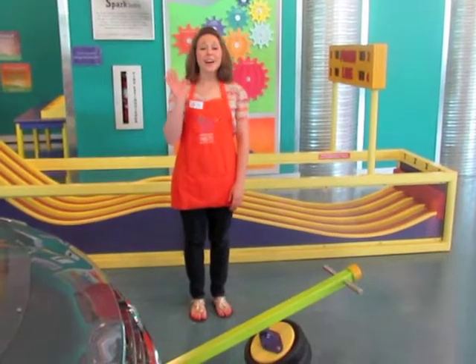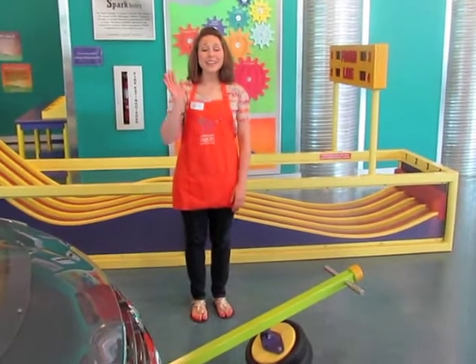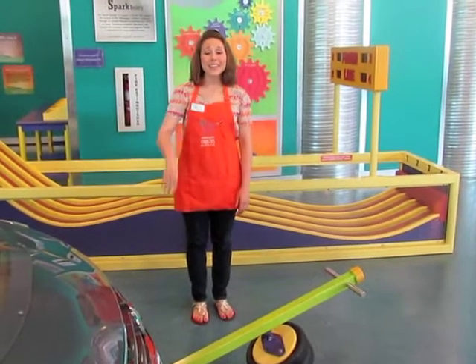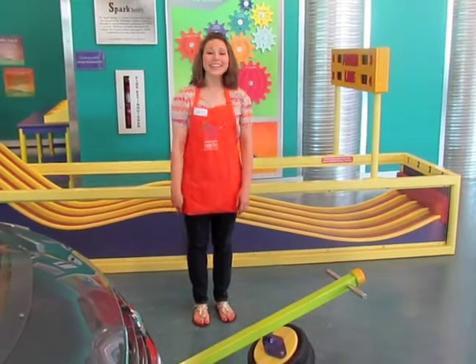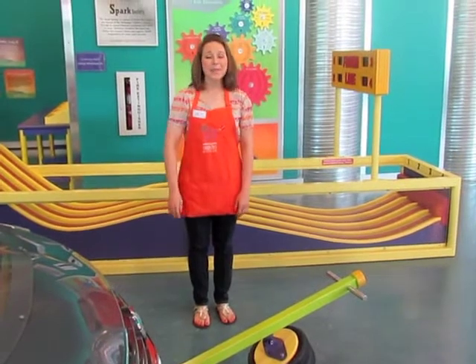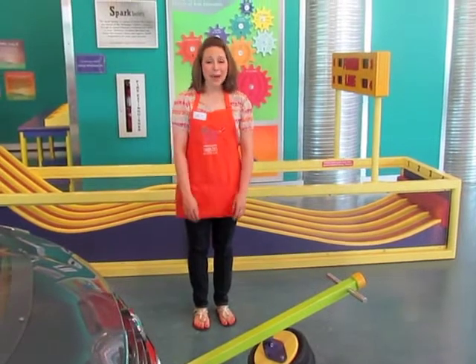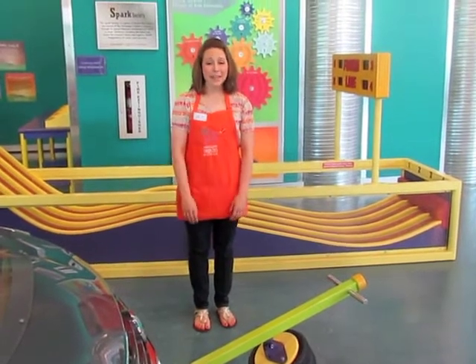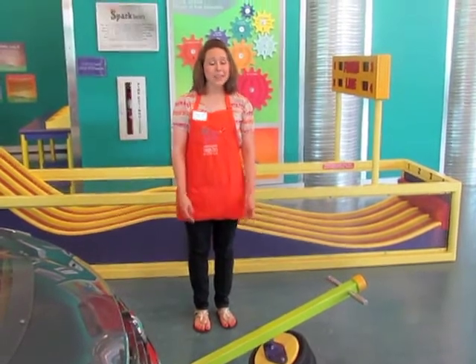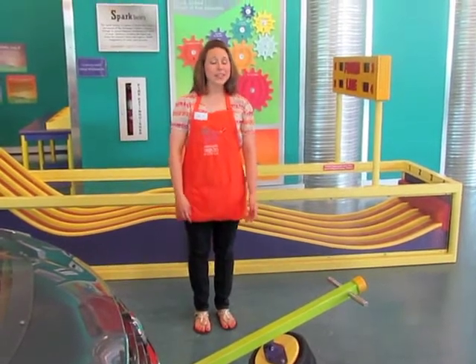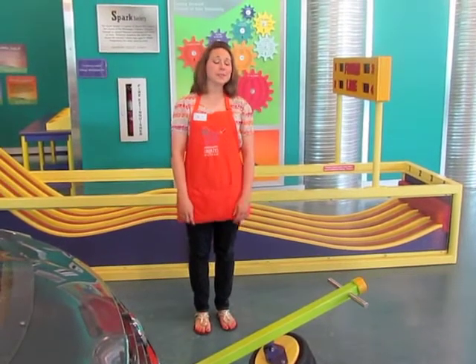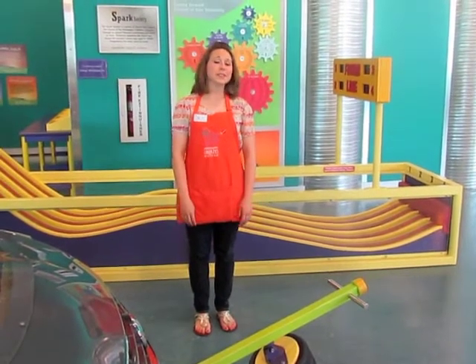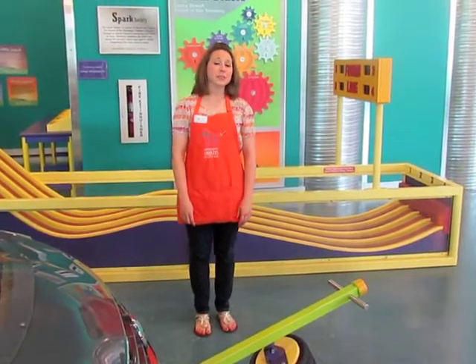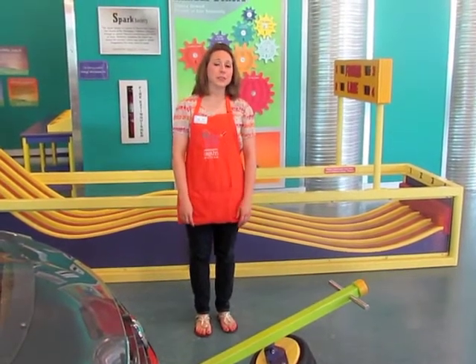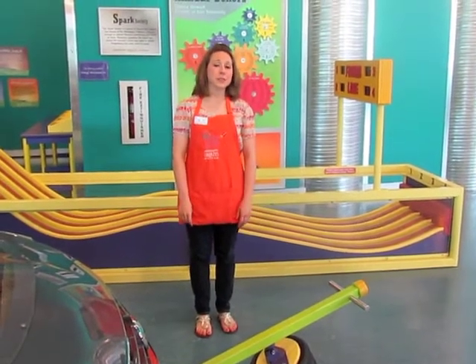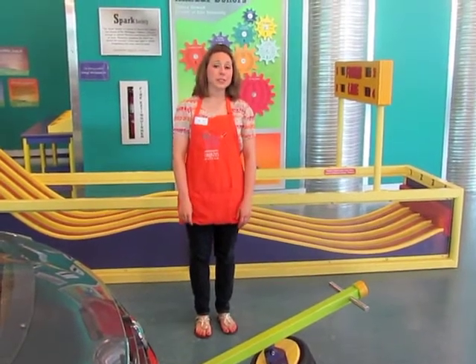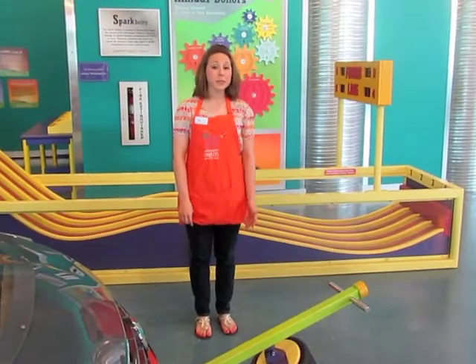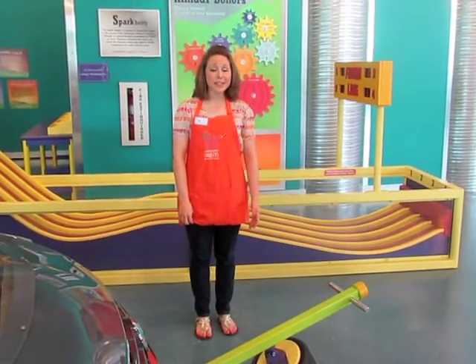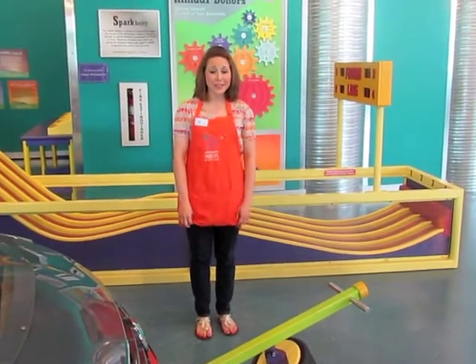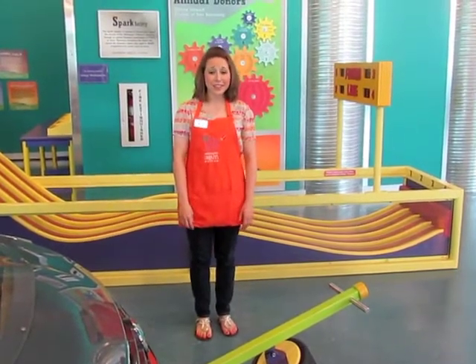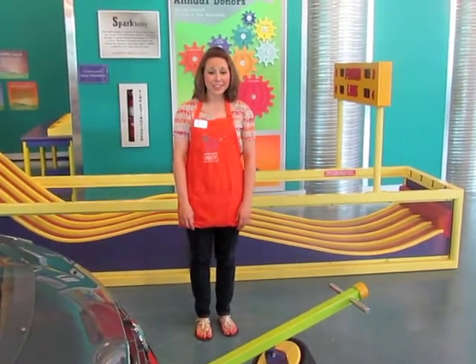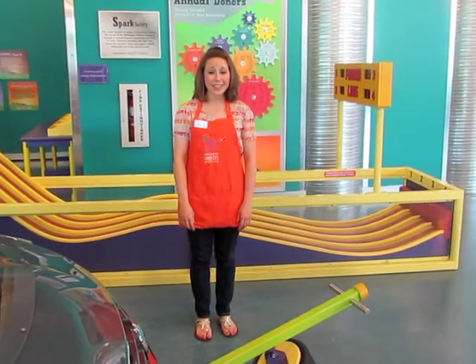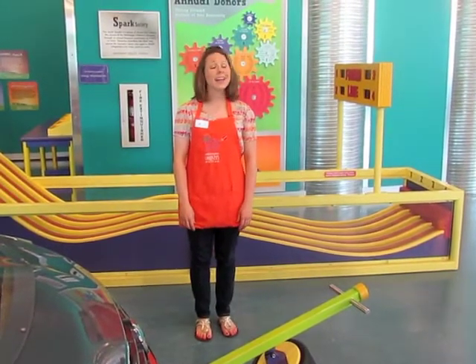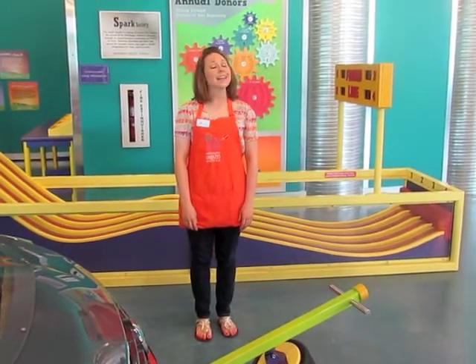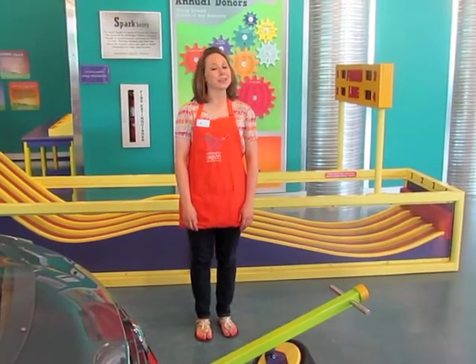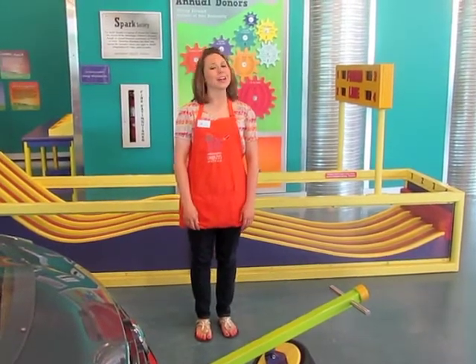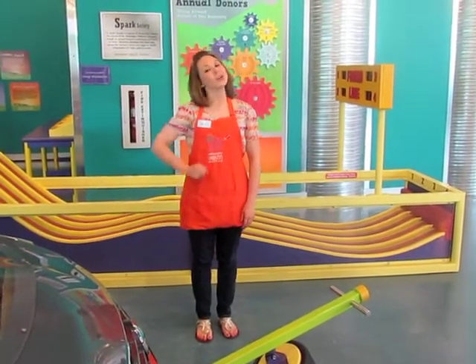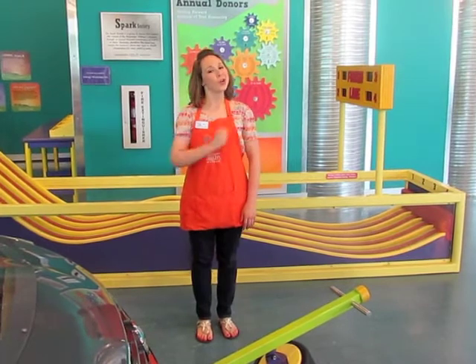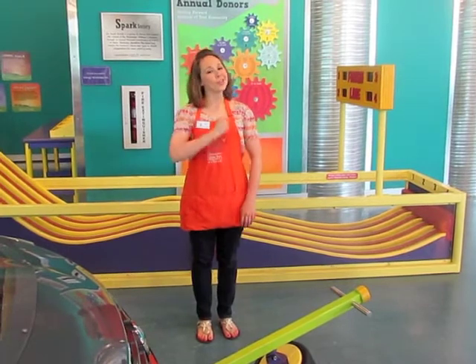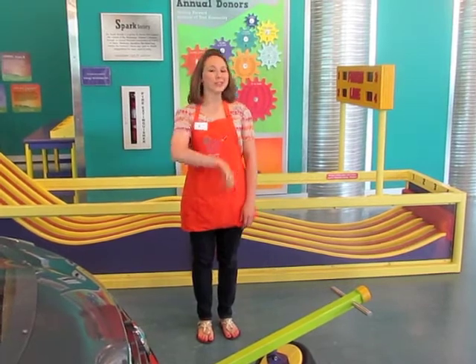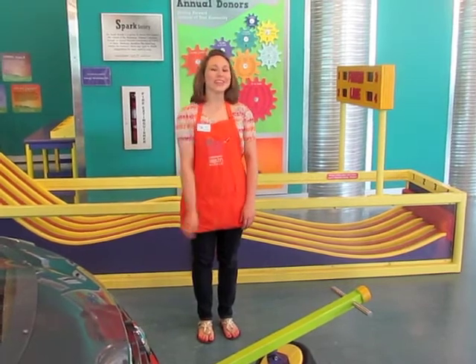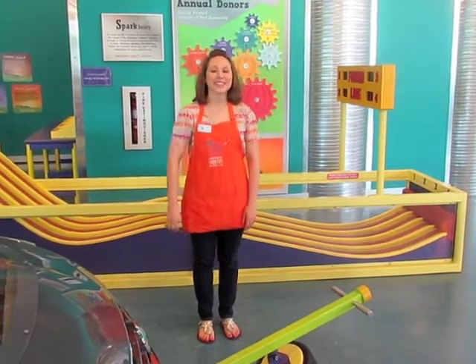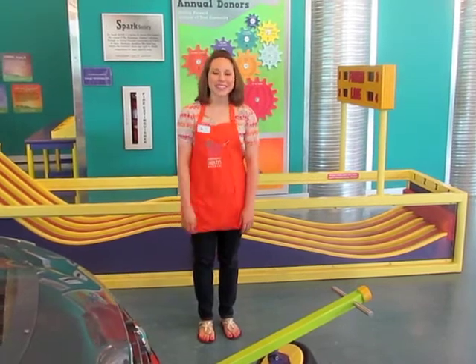Hello again, I'm Abby, and this week at the Mississippi Children's Museum, we're celebrating the letter T. That's right, totally terrific letter T.